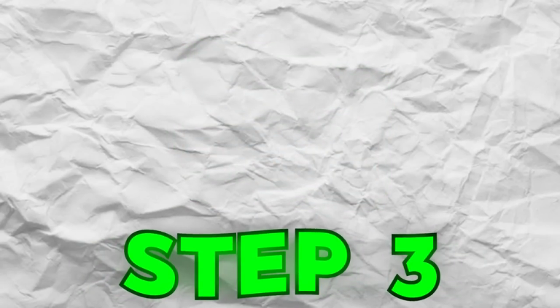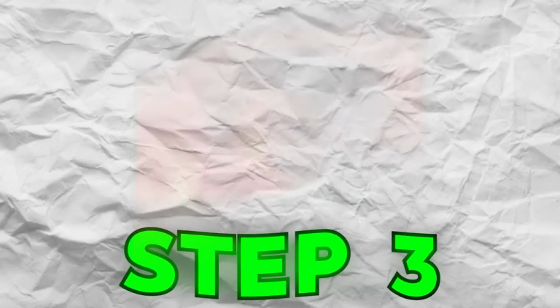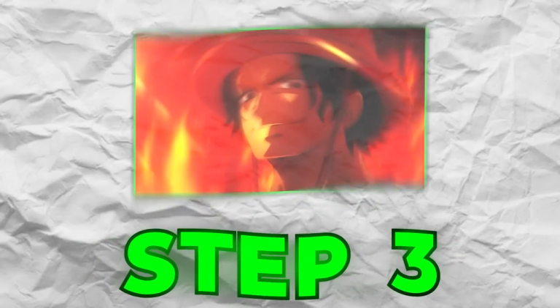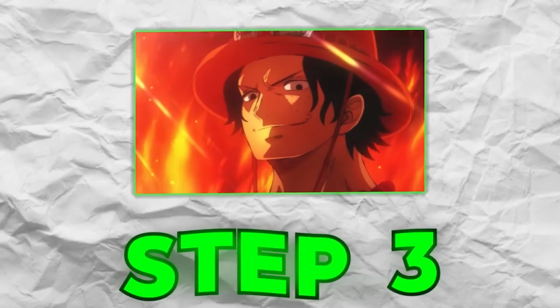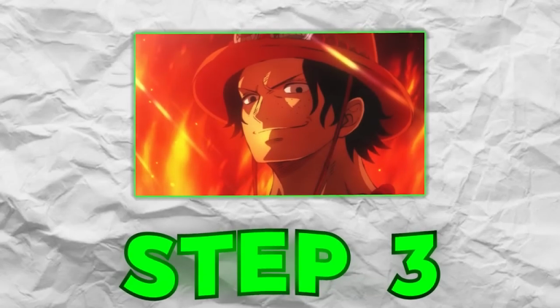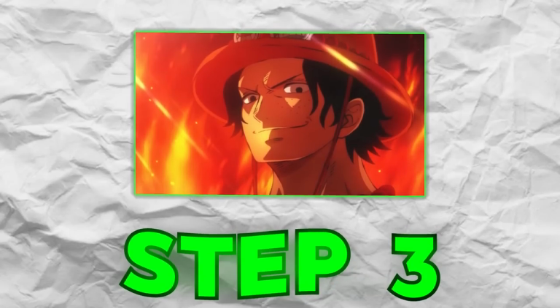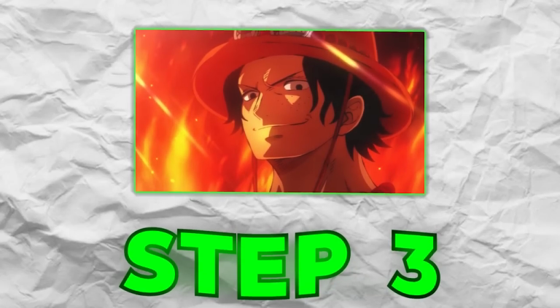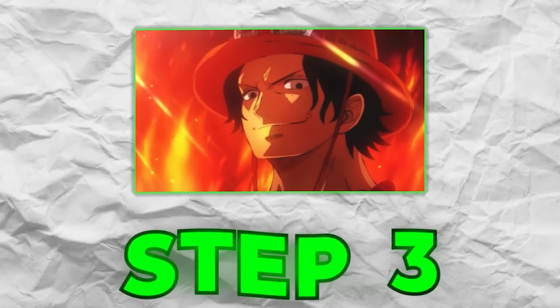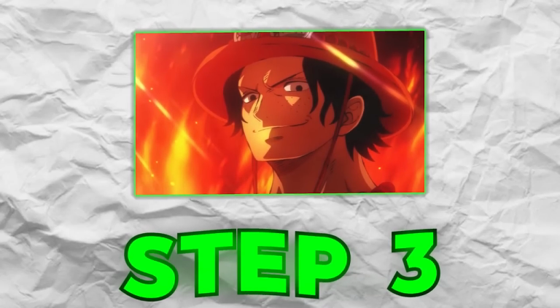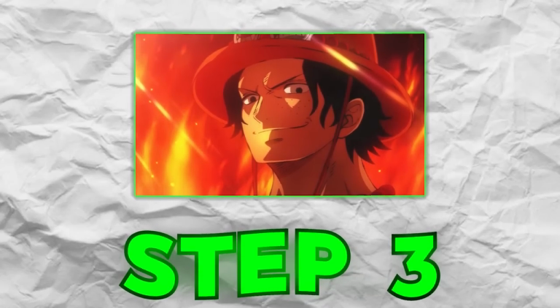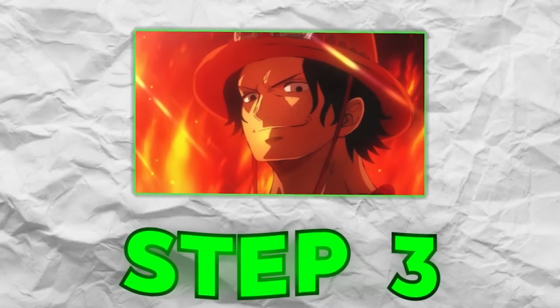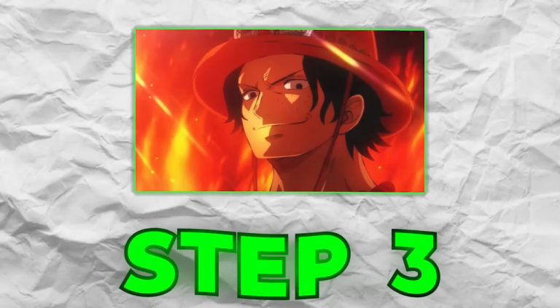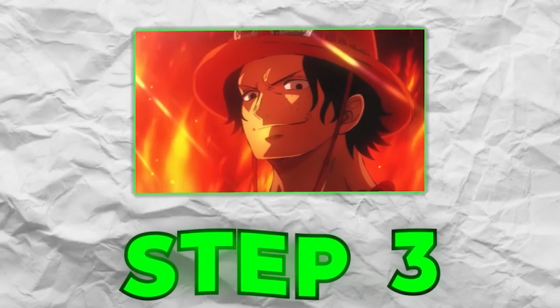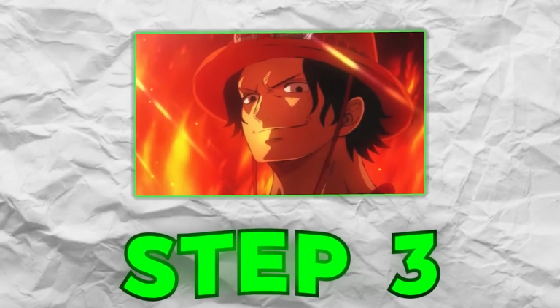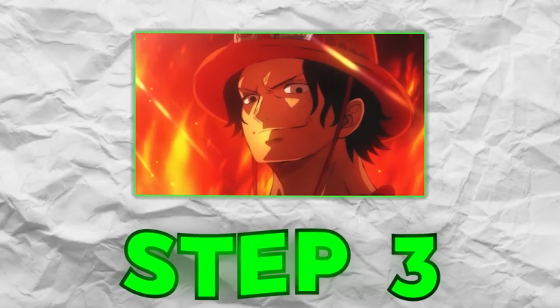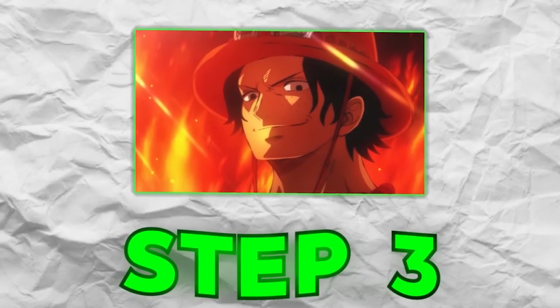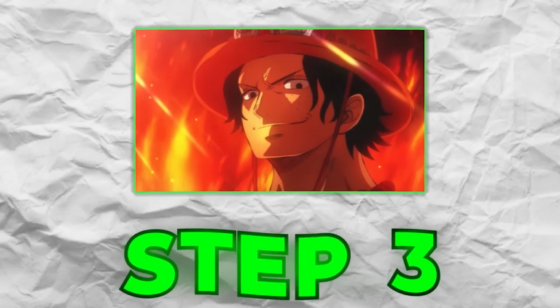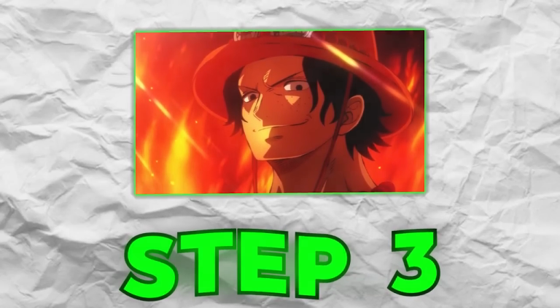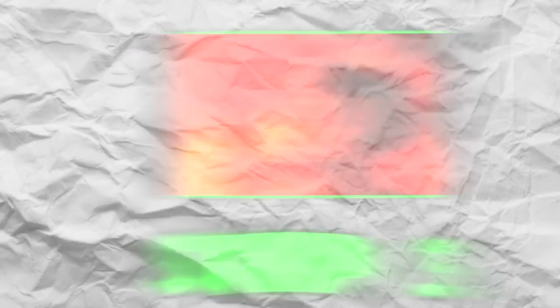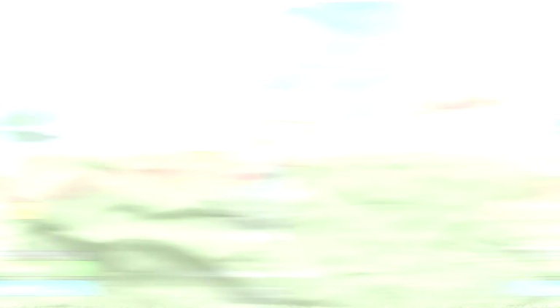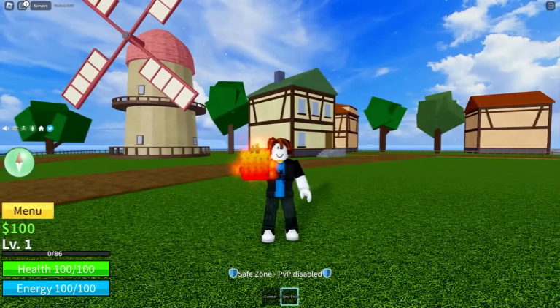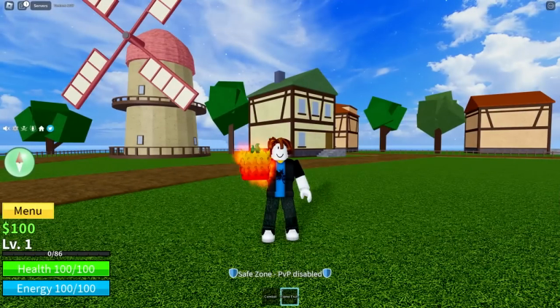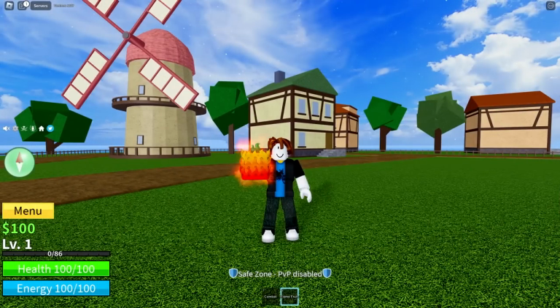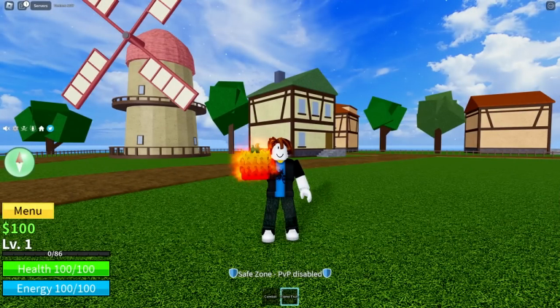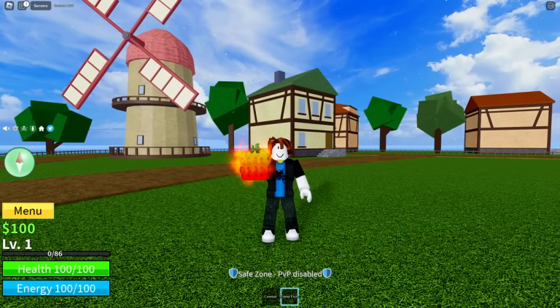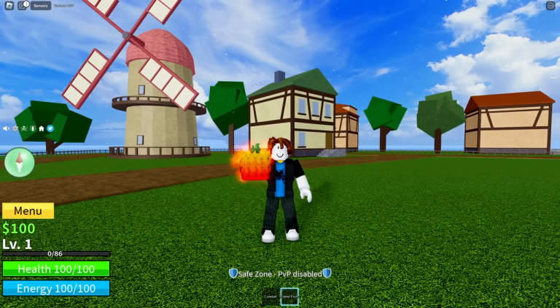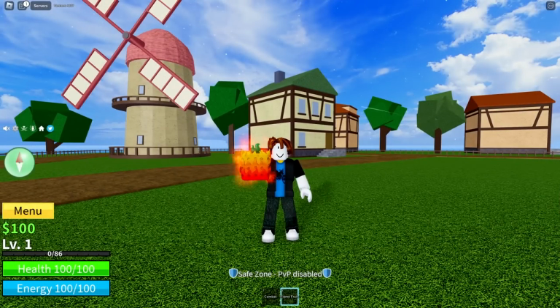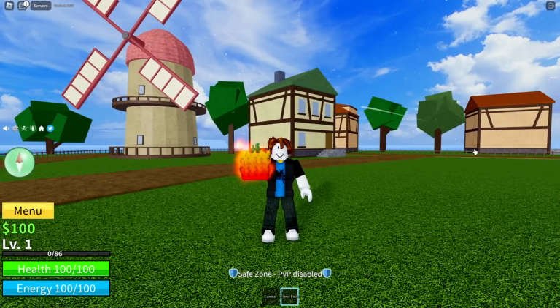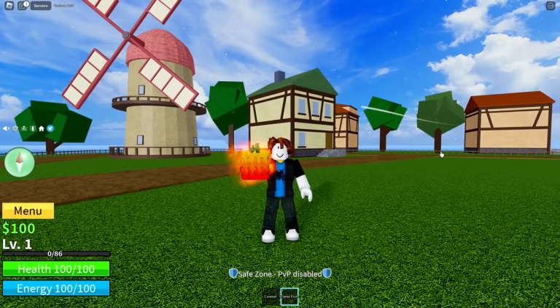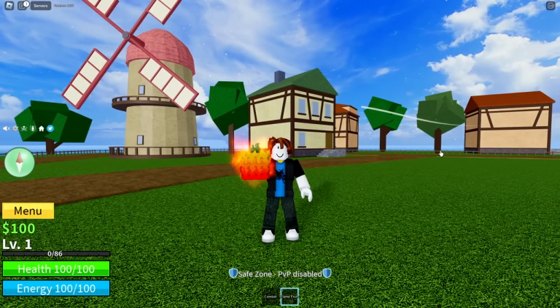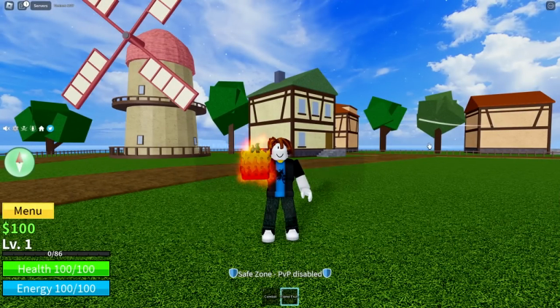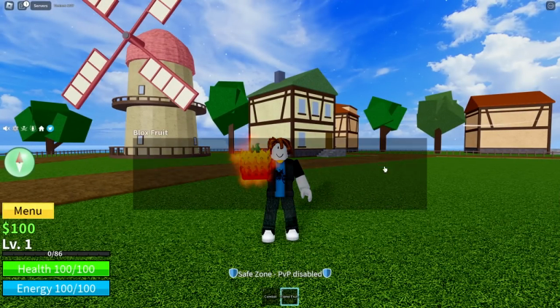We're gonna have to go to the Roblox Super Shop to get some clothes, hats, and all that good stuff to make ourselves look like Ace. Brand new account, we're level 1, we've got a Flame Fruit in our hands, so let's eat it.